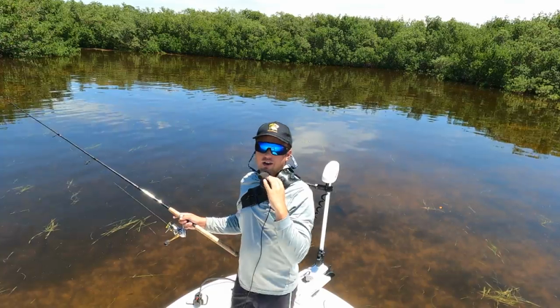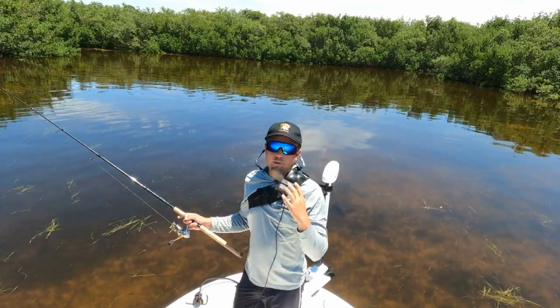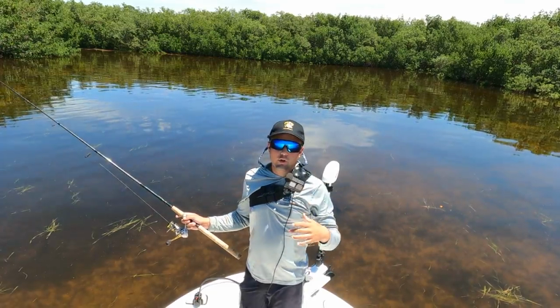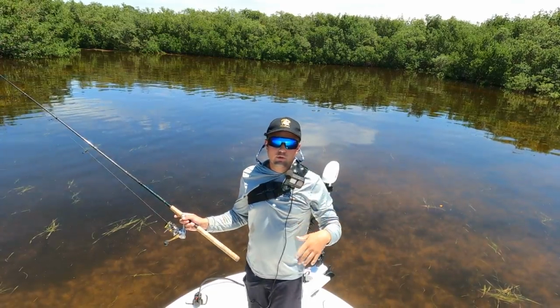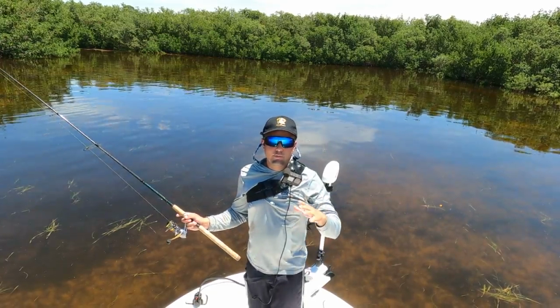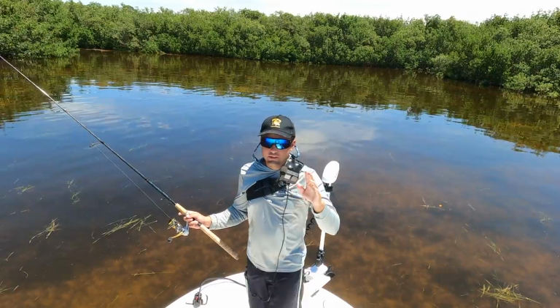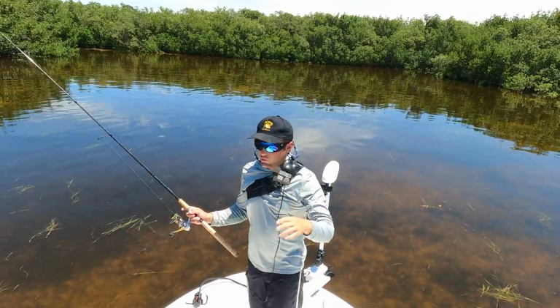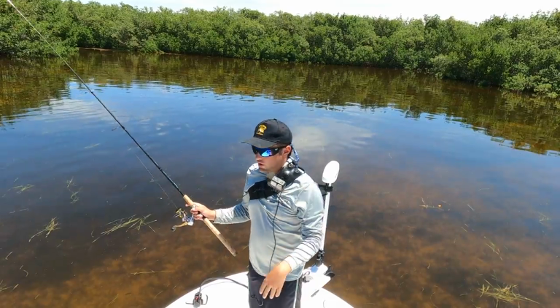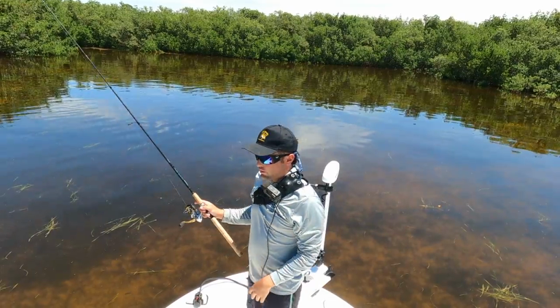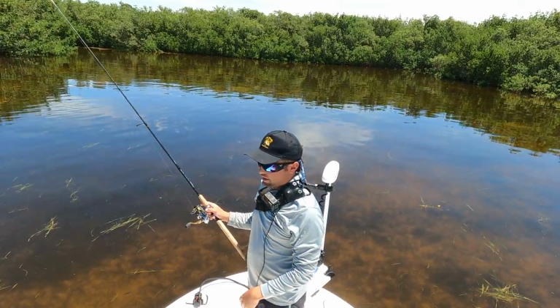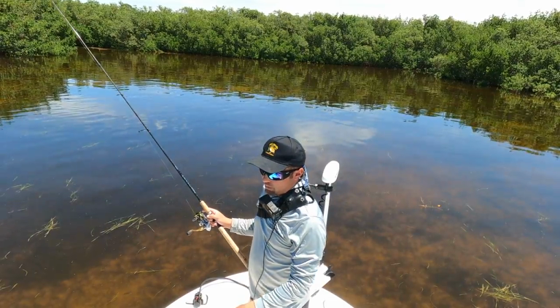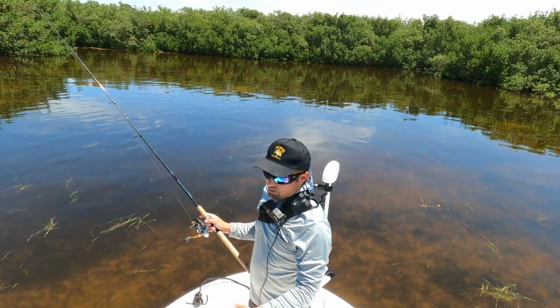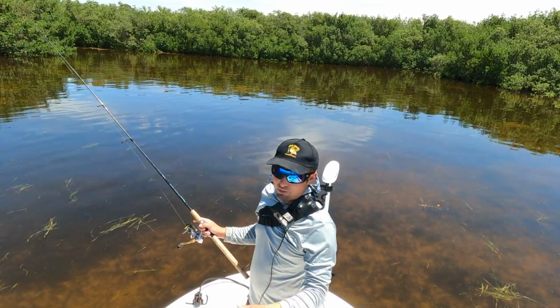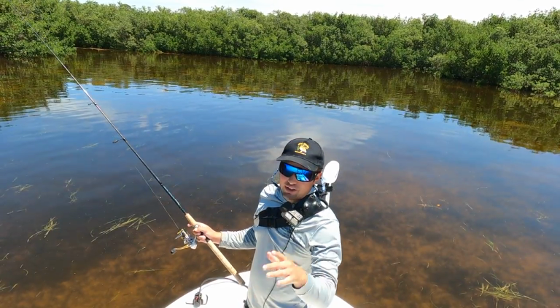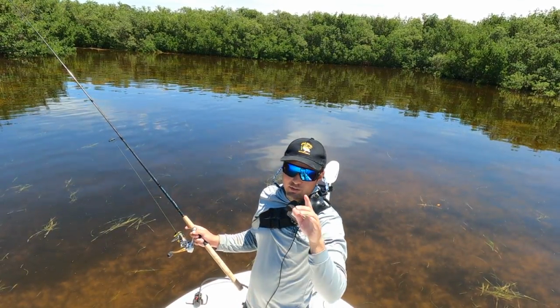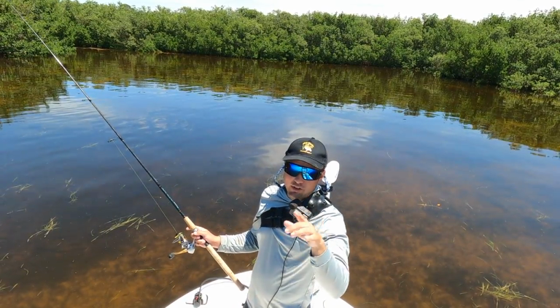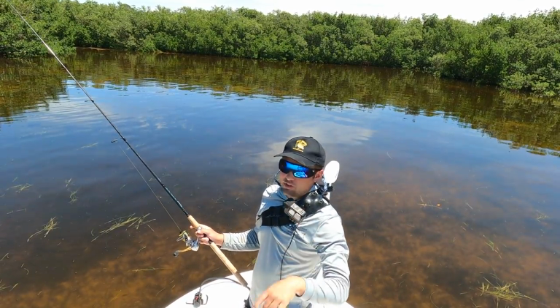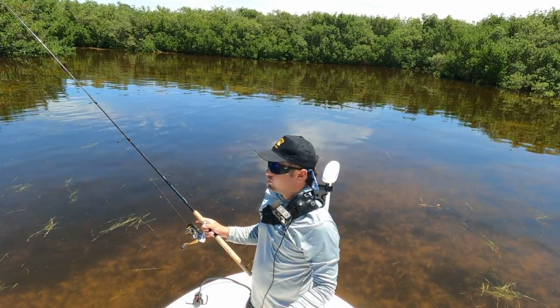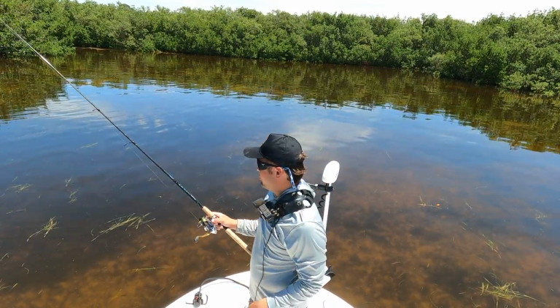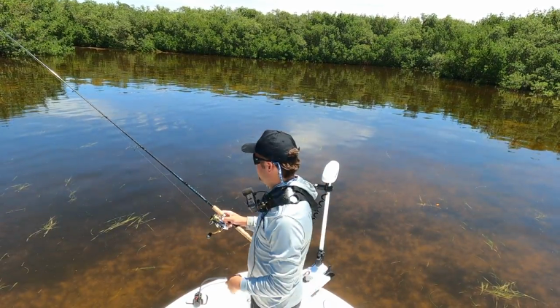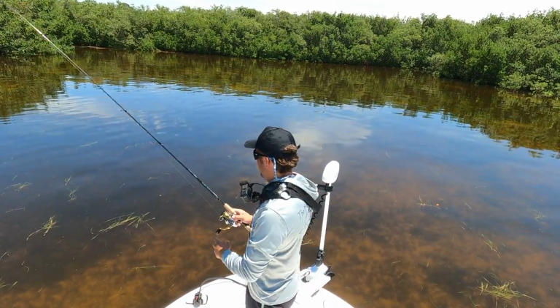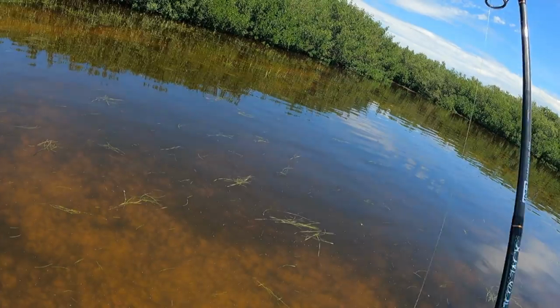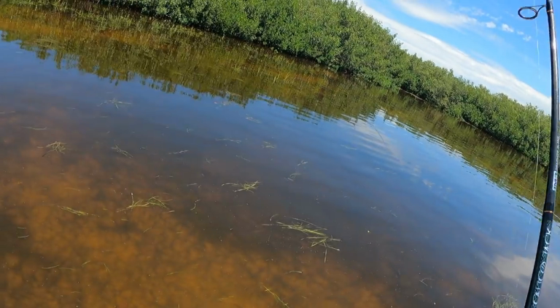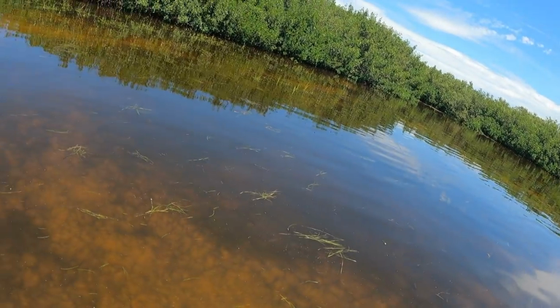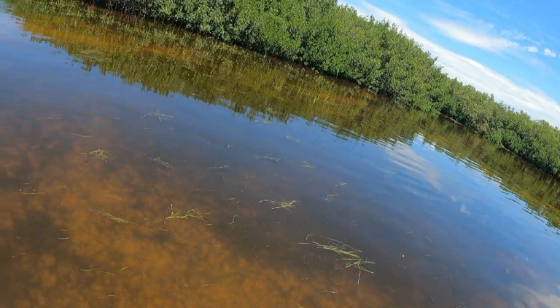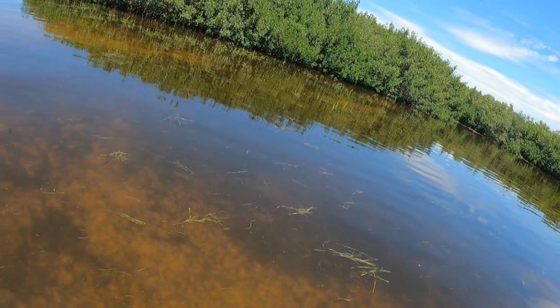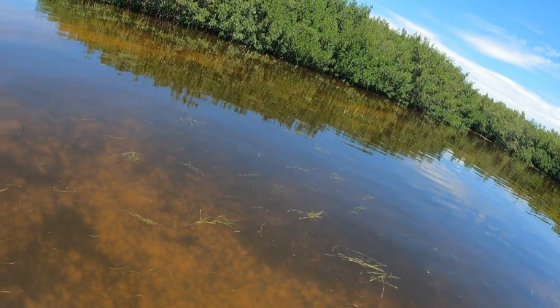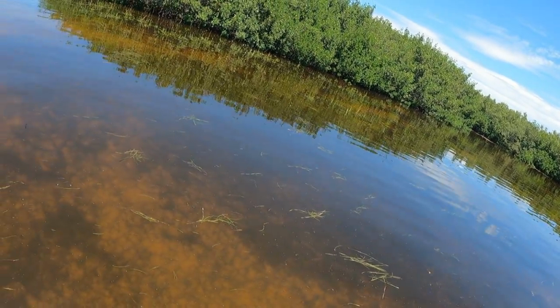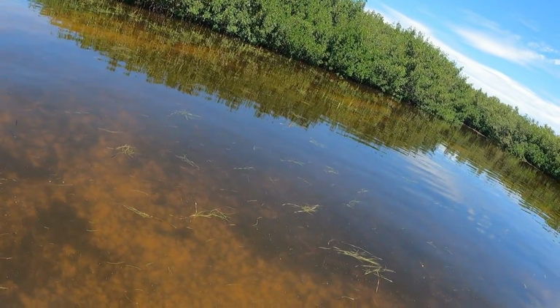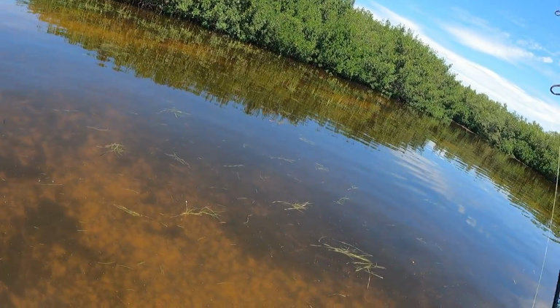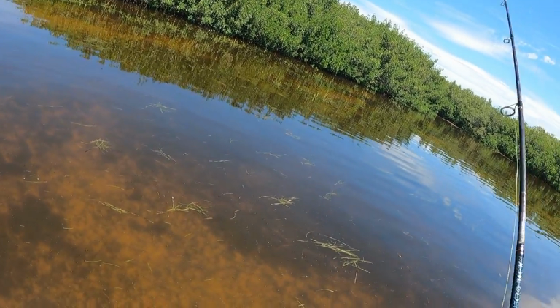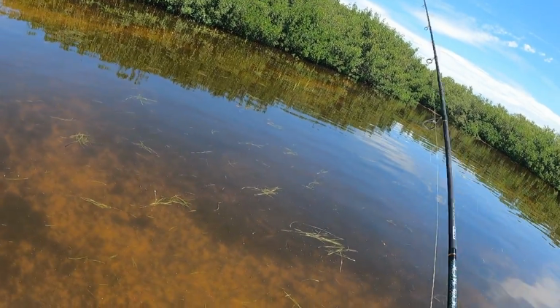All right, we got baits in the water right now. We're going to see if we get some redfish on the boat. First stop of the day. Let's see if it happens.